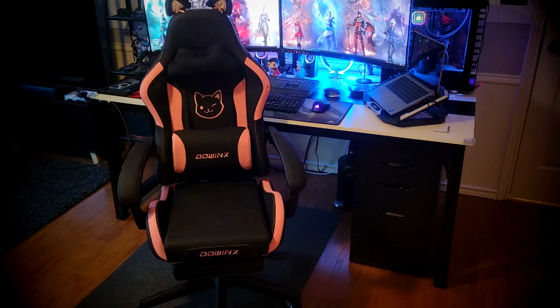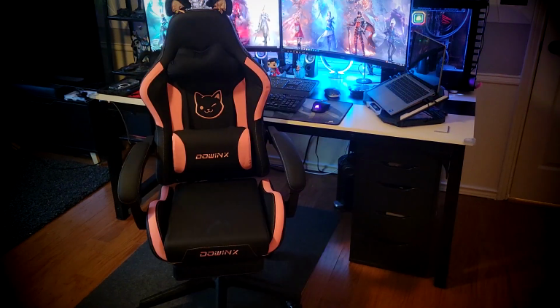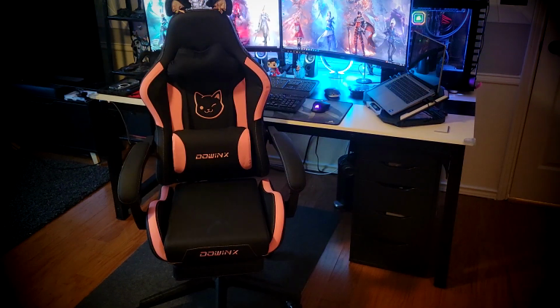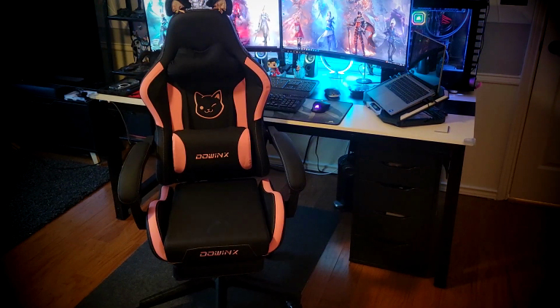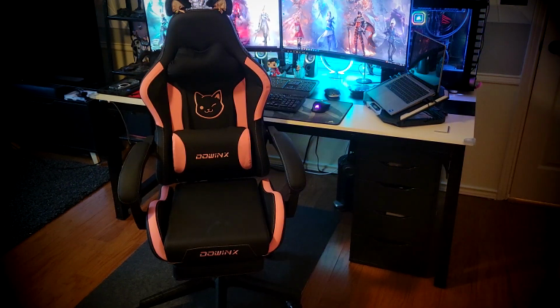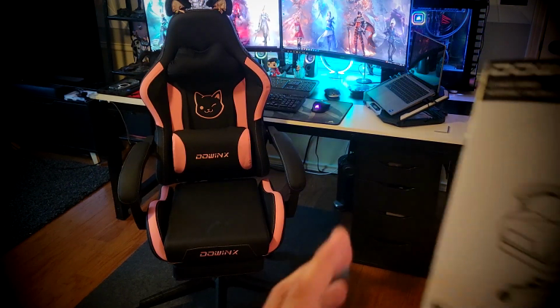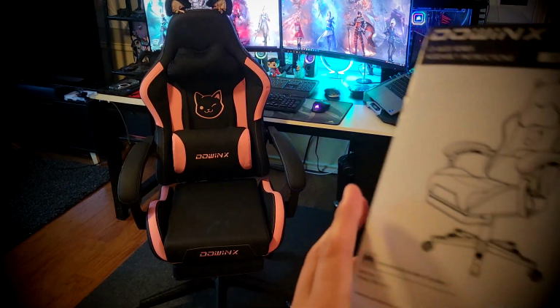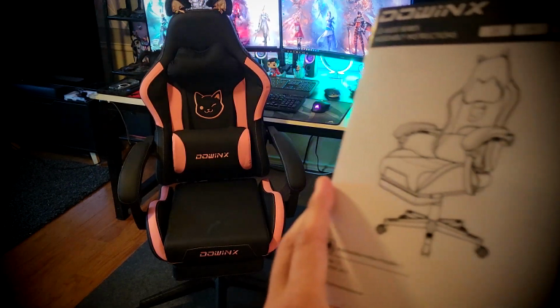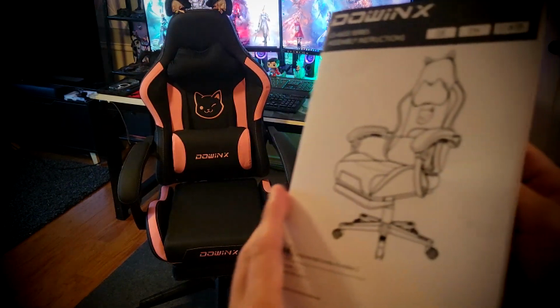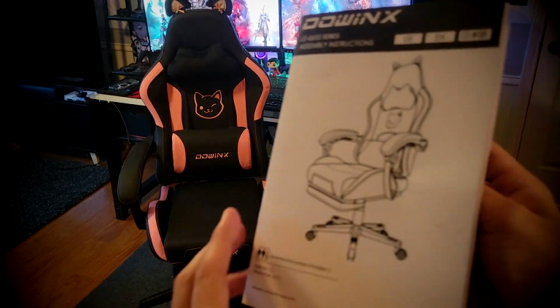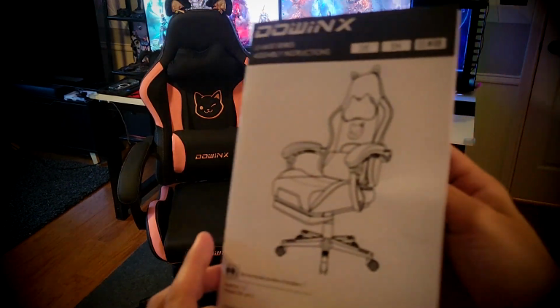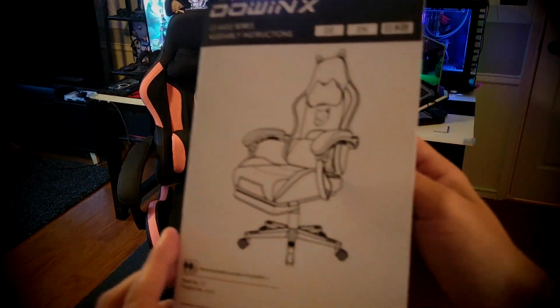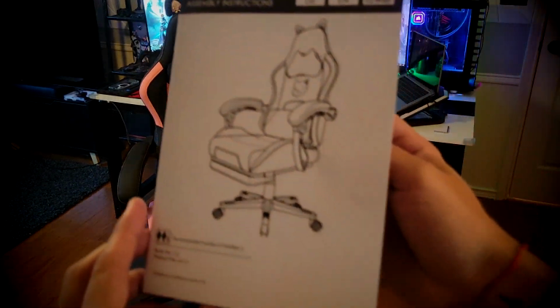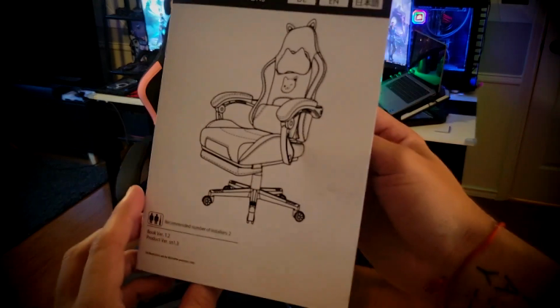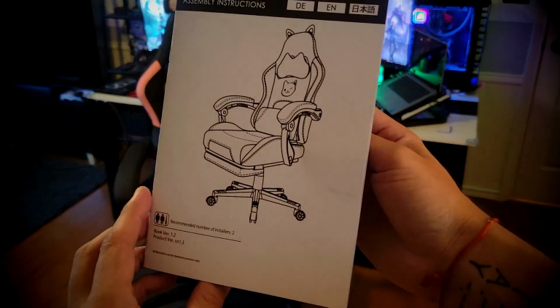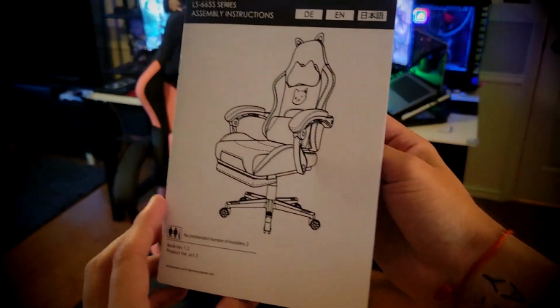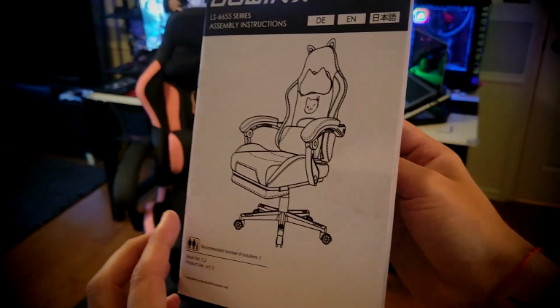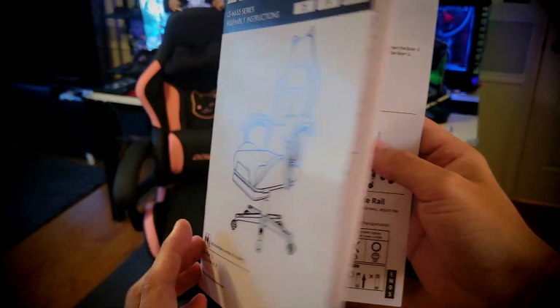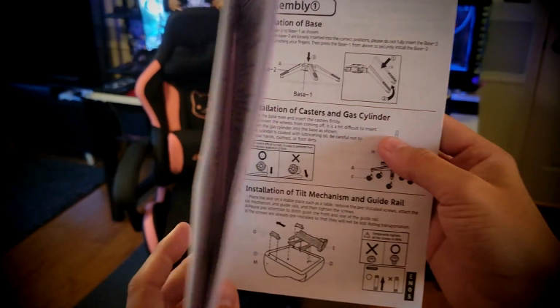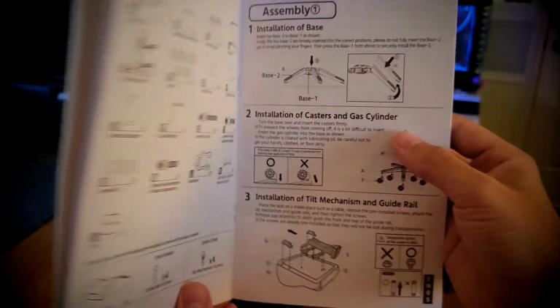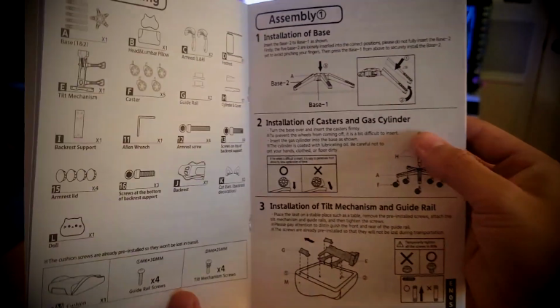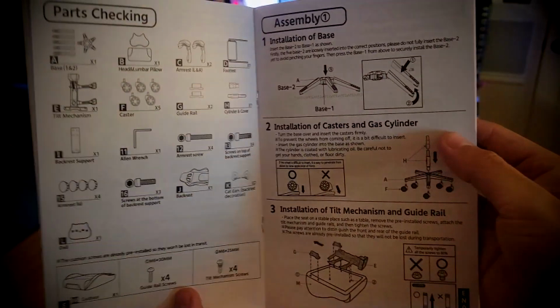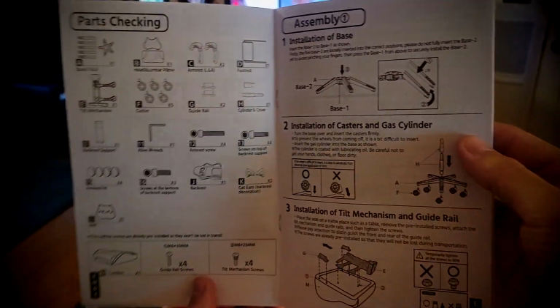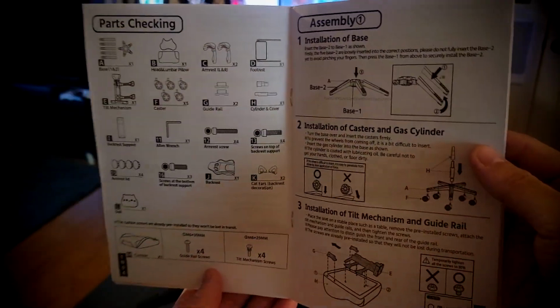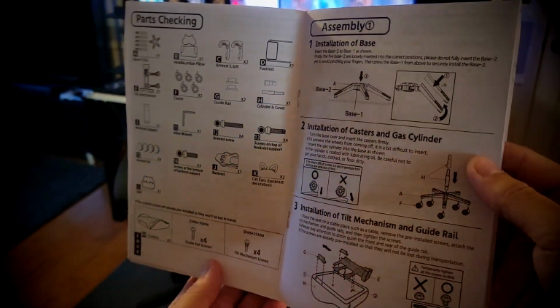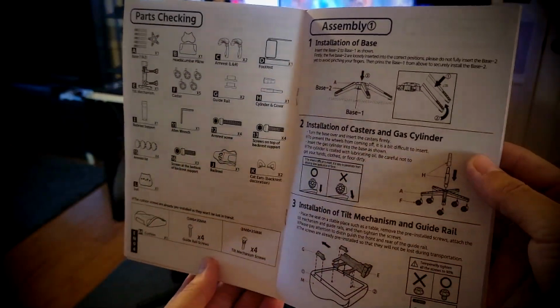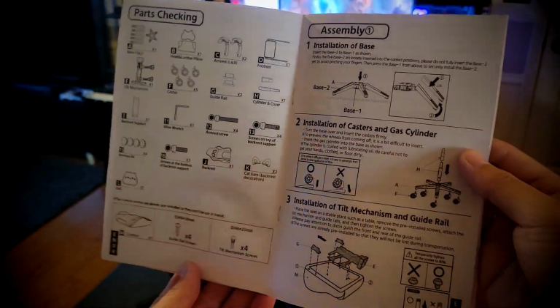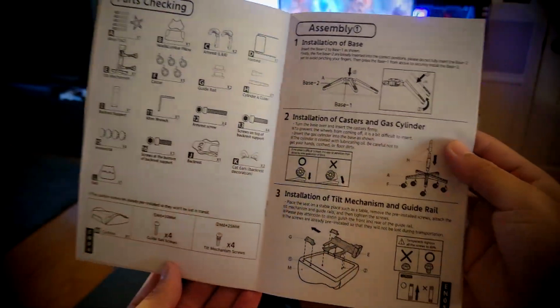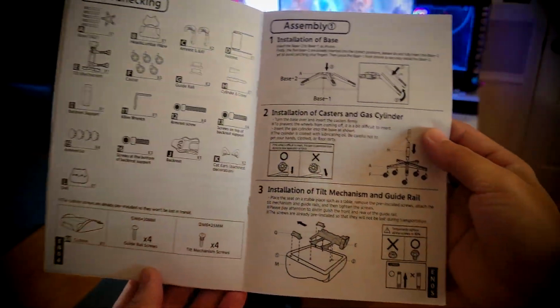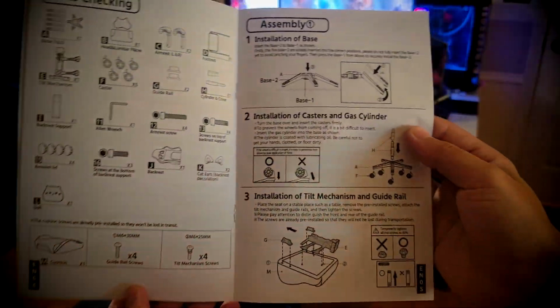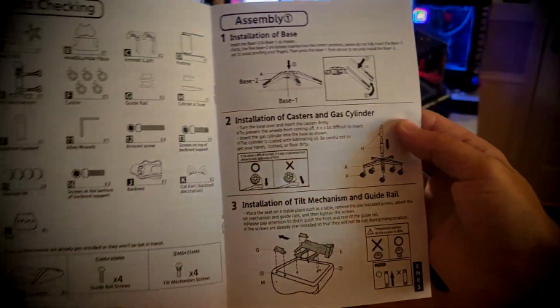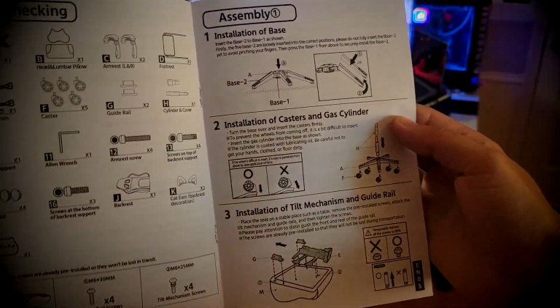The installation process took me no more than 20 minutes and it comes with everything you need. The instructions are super easy to follow.